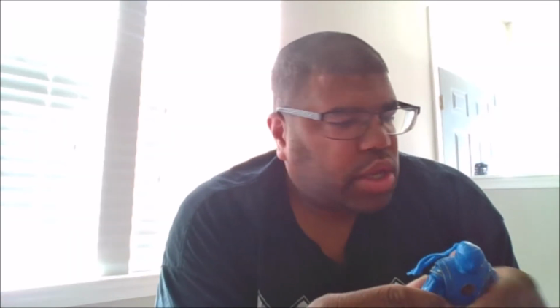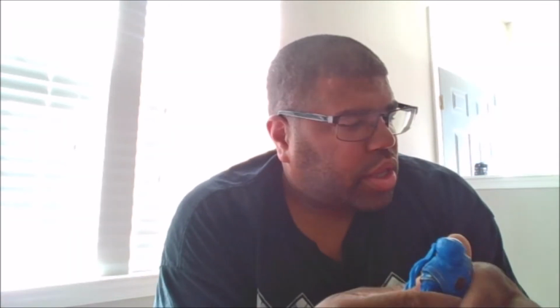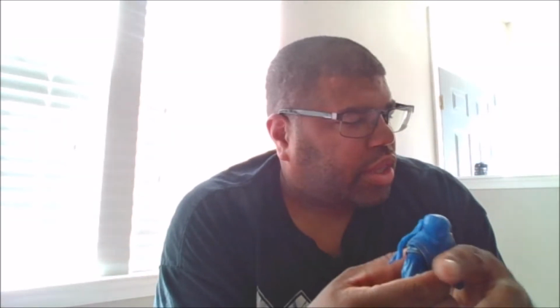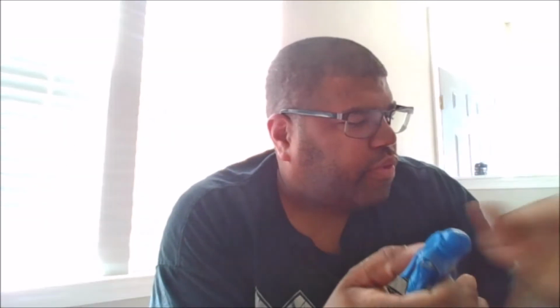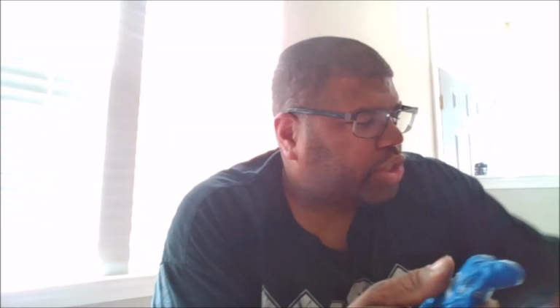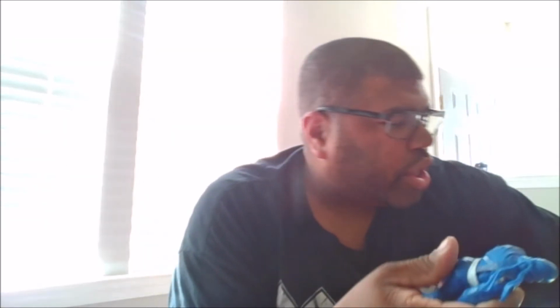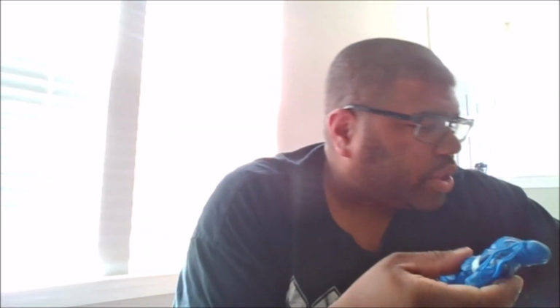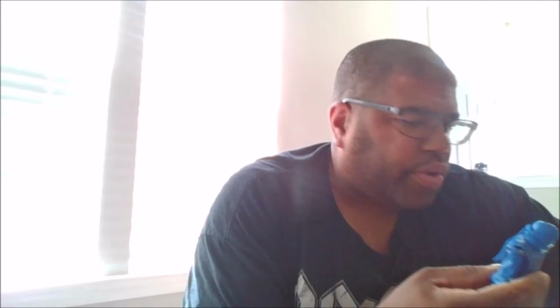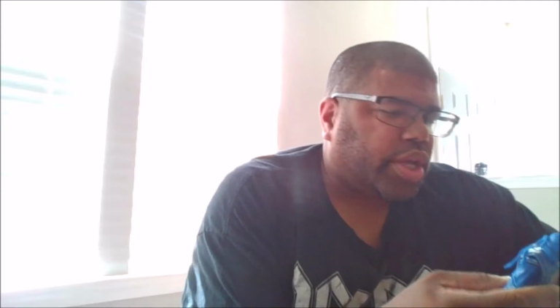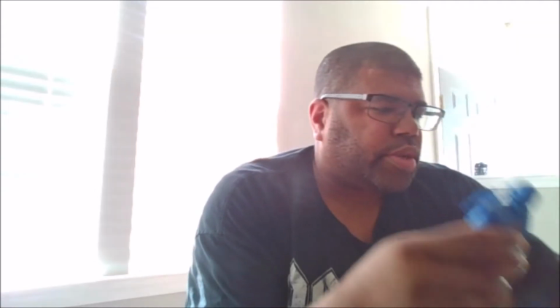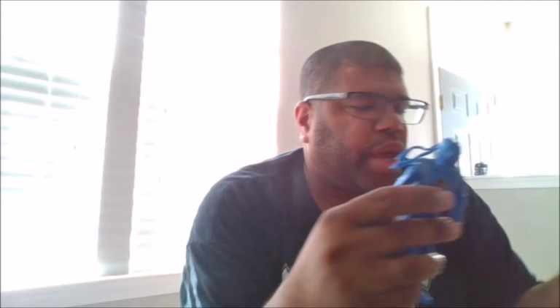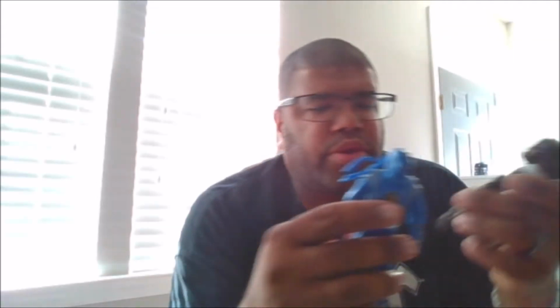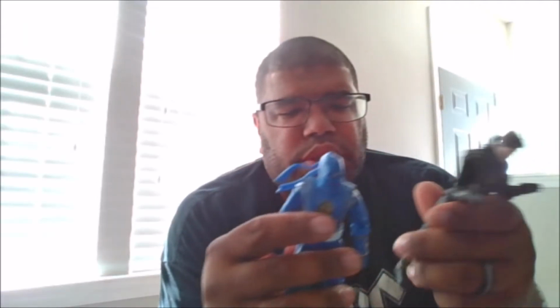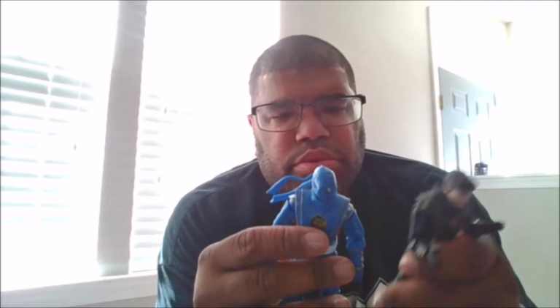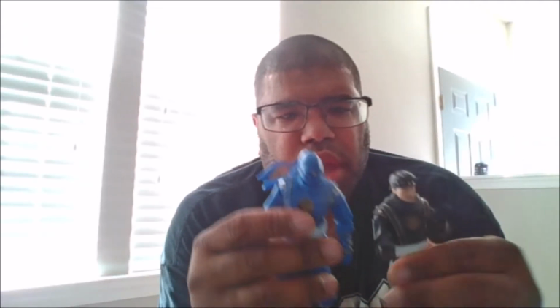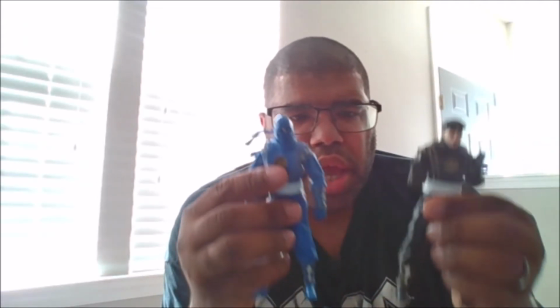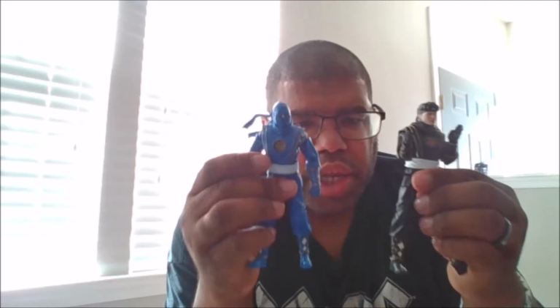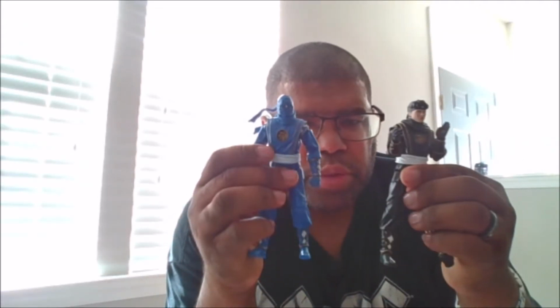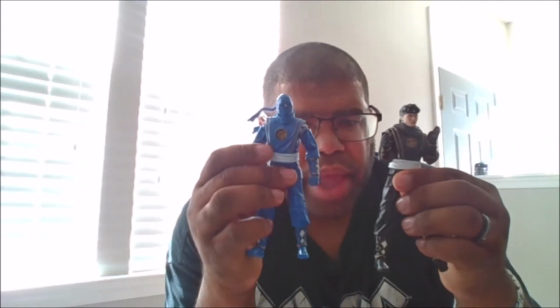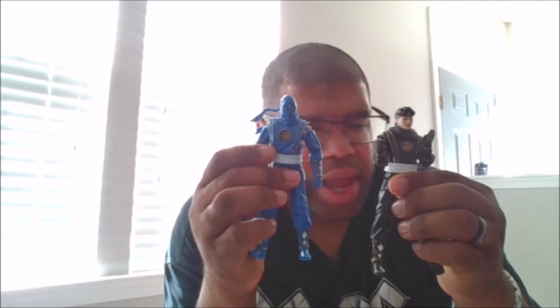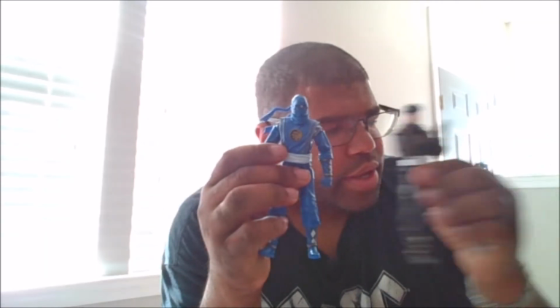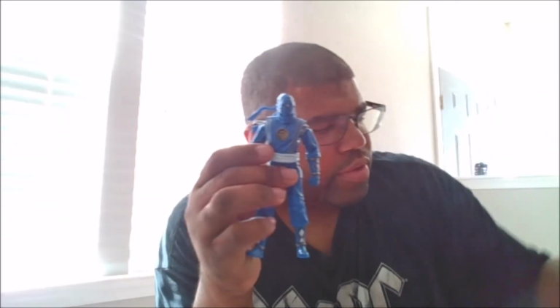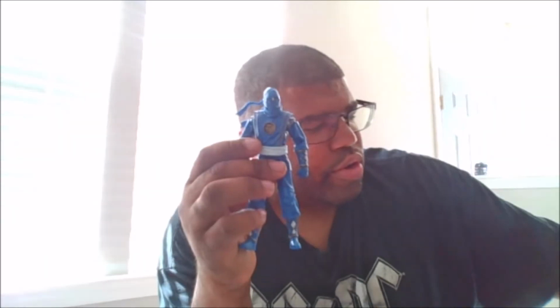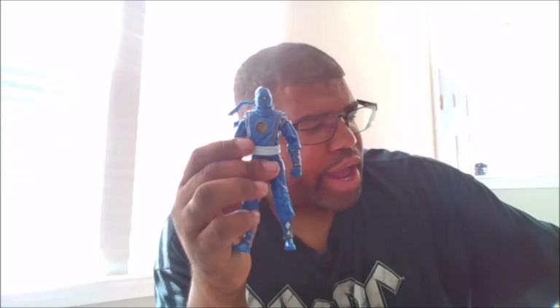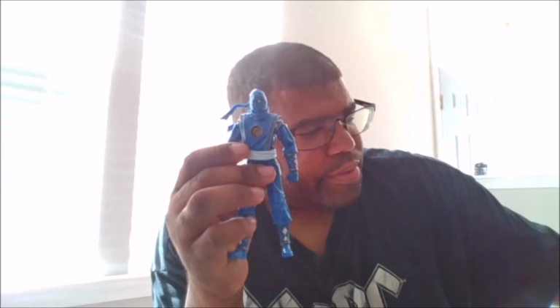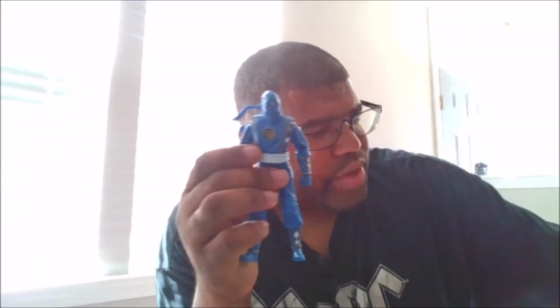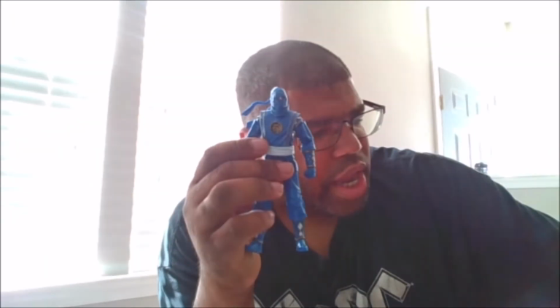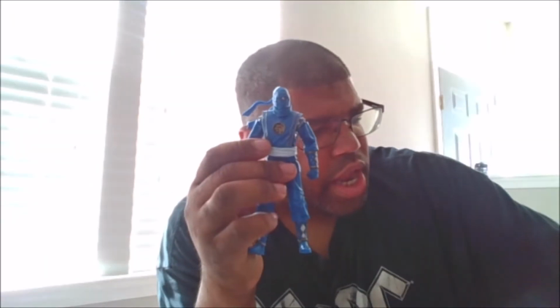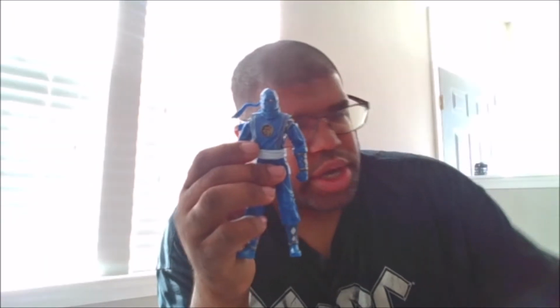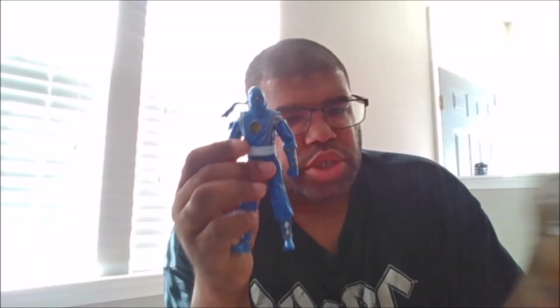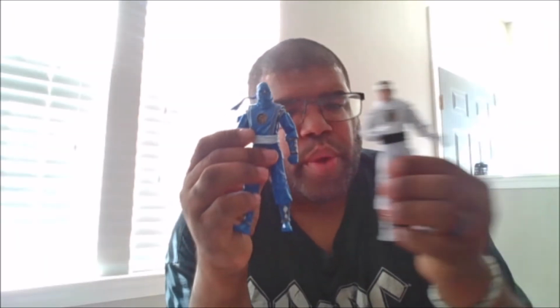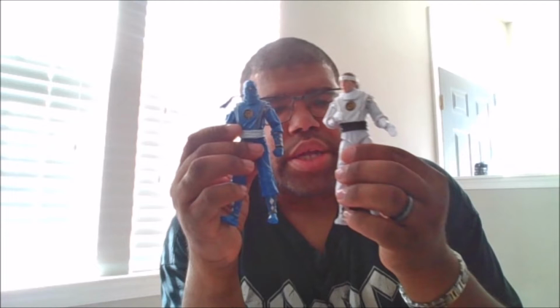And before I show the next set, here he is compared to Ninja Black — or Adam — and Ninja White.